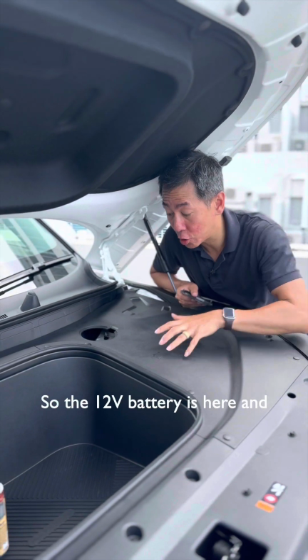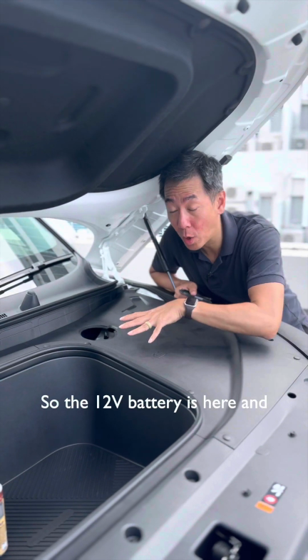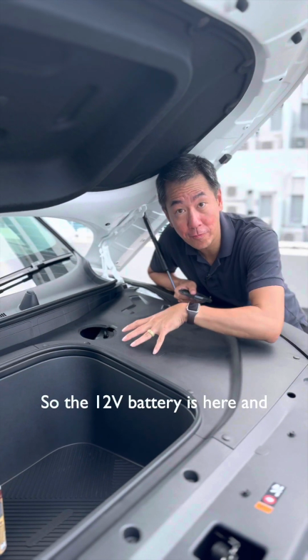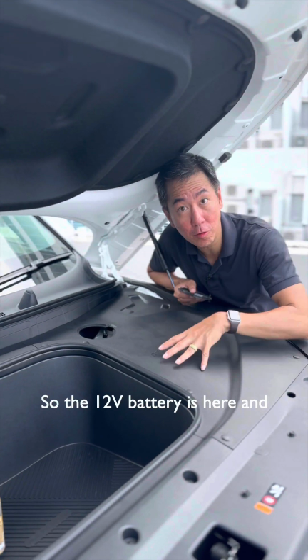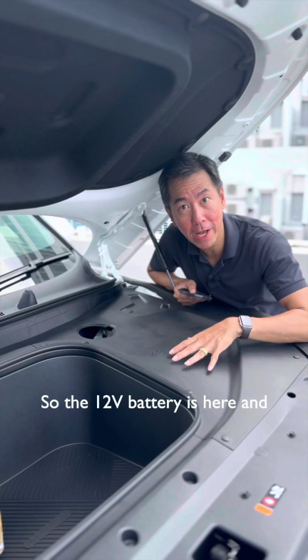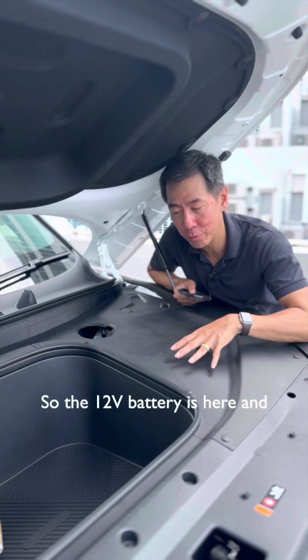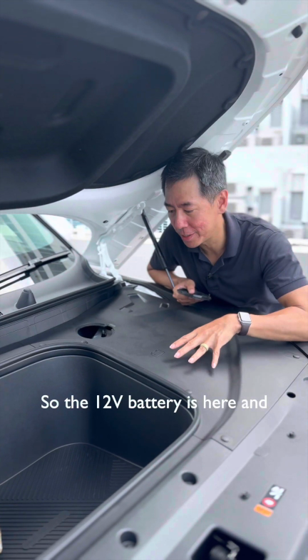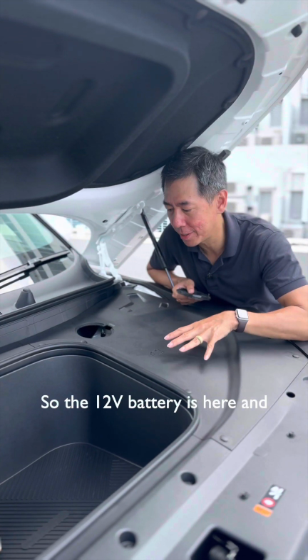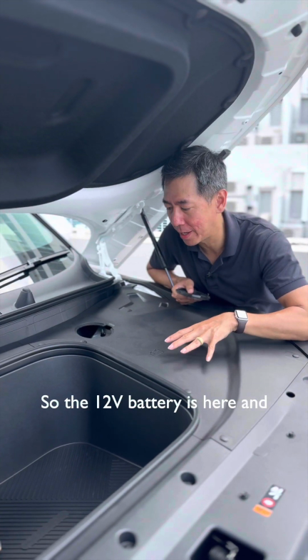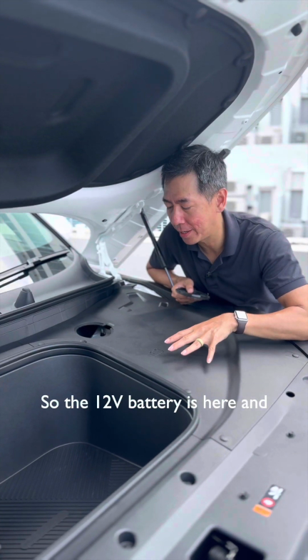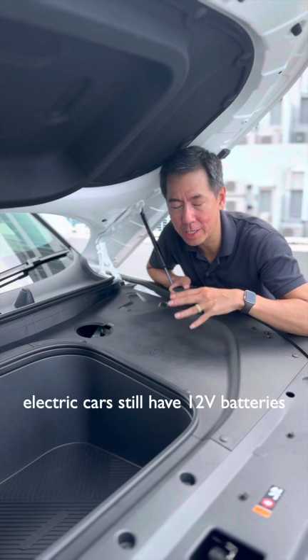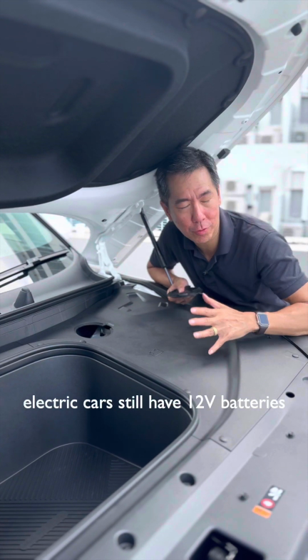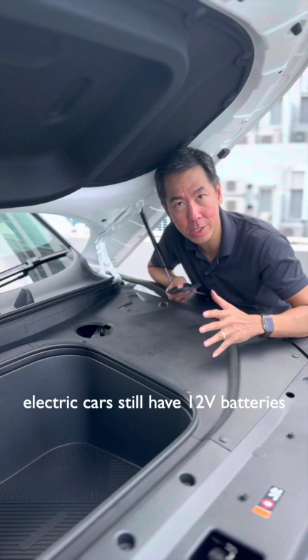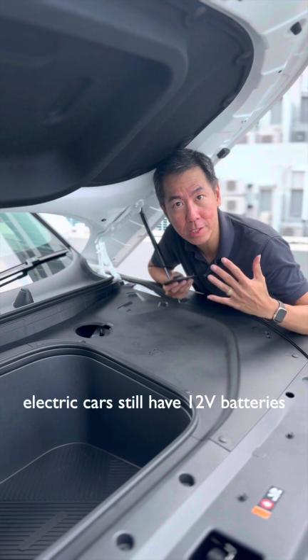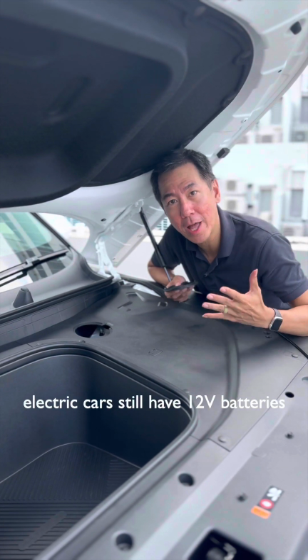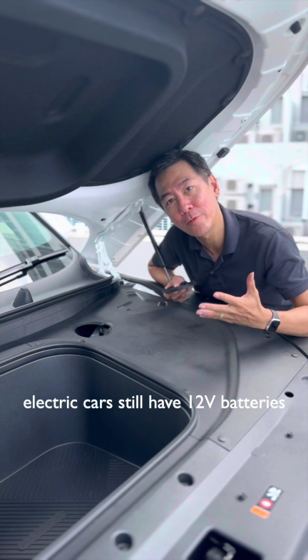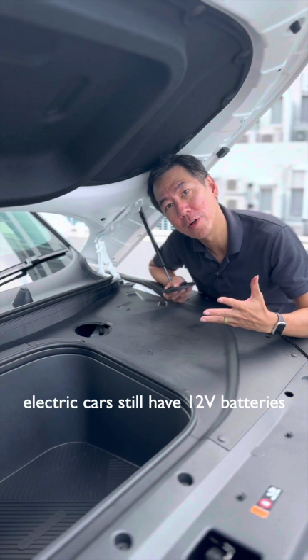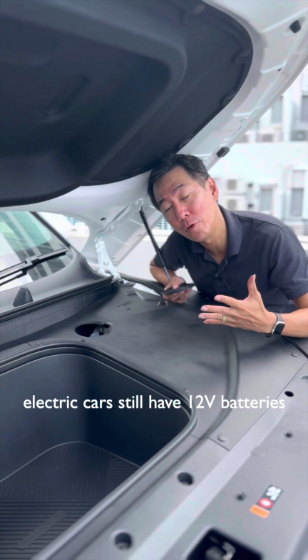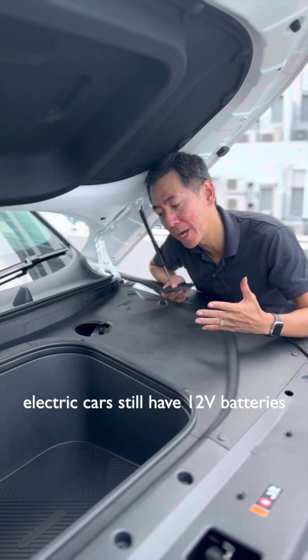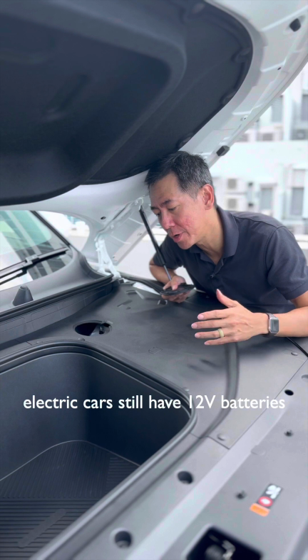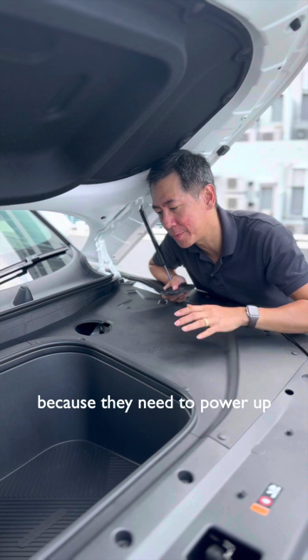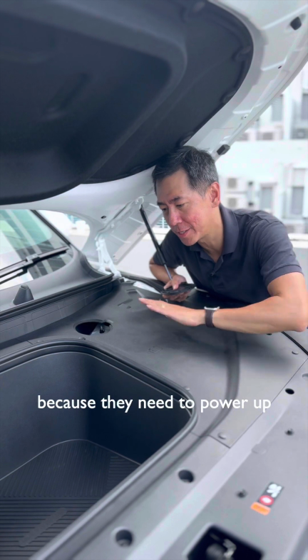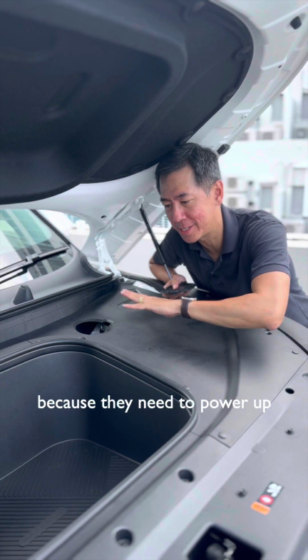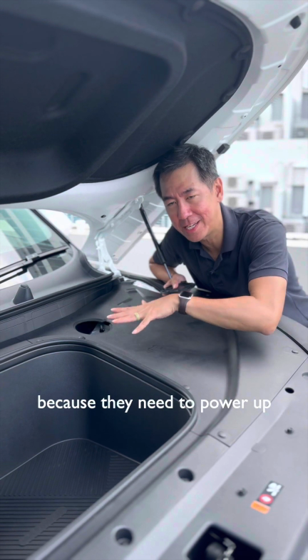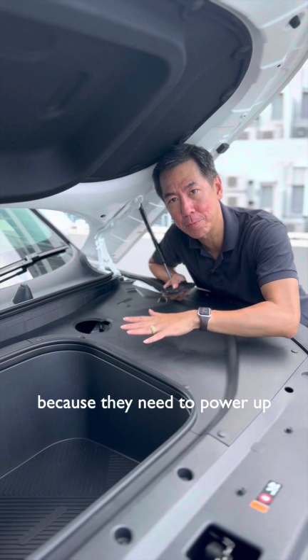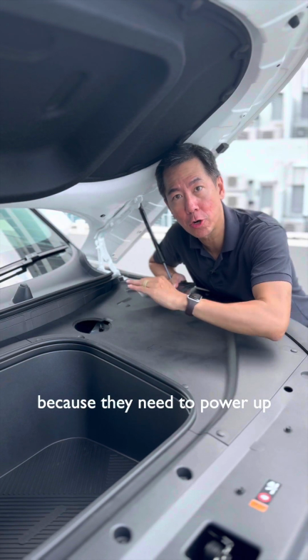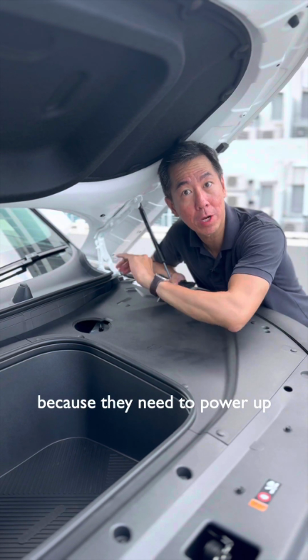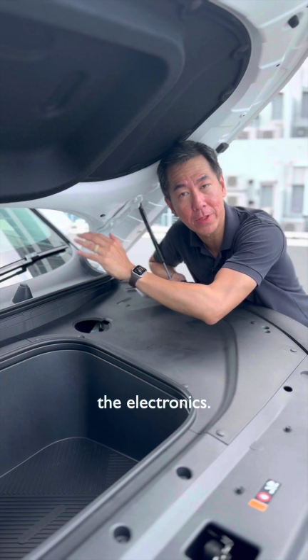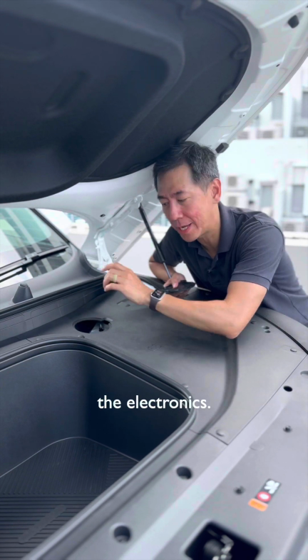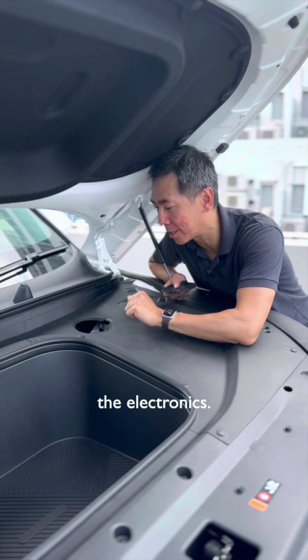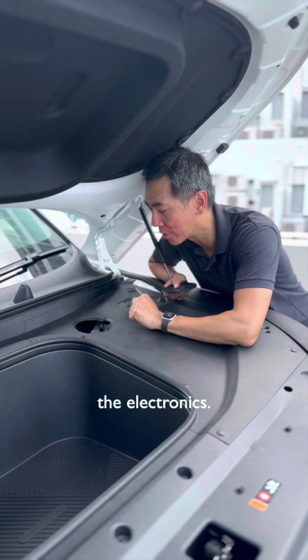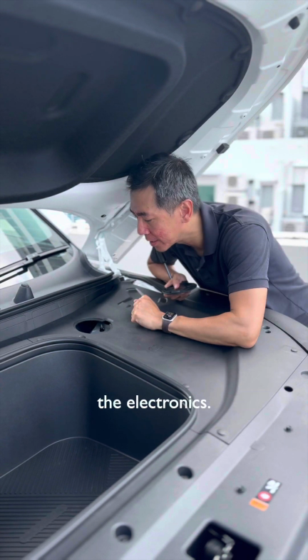The 12-volt battery is here, and electric cars still have 12-volt batteries because they need to power up their electronics.